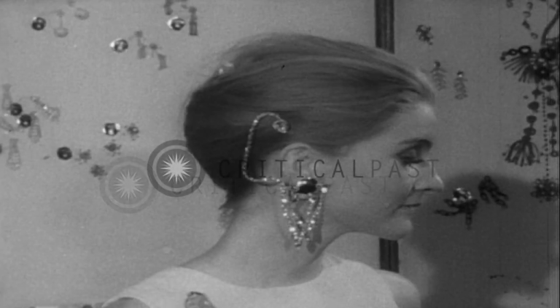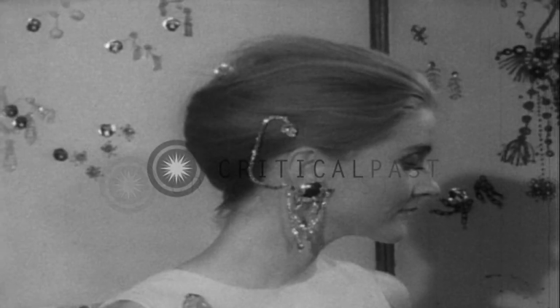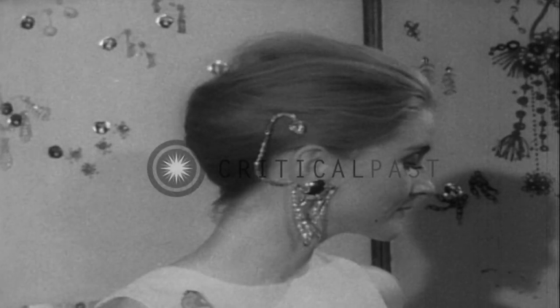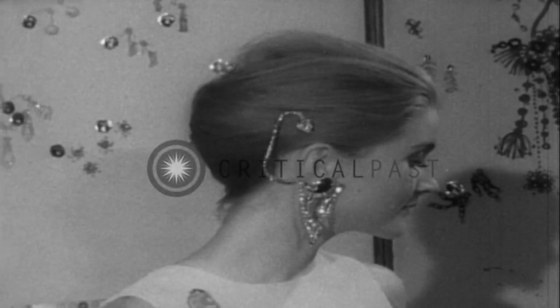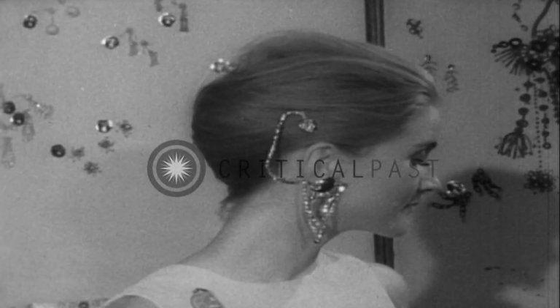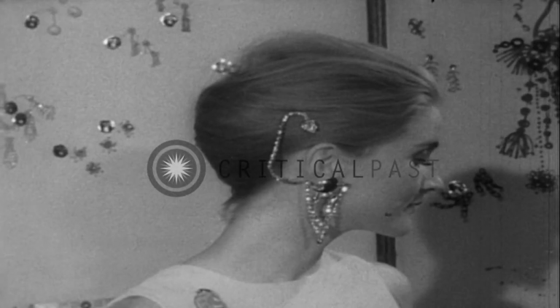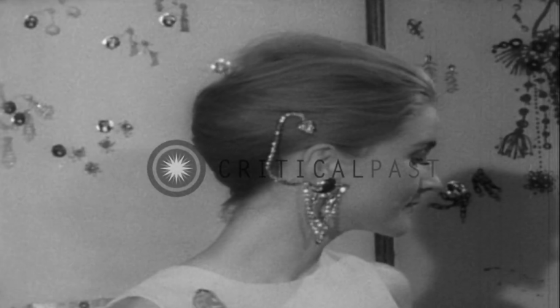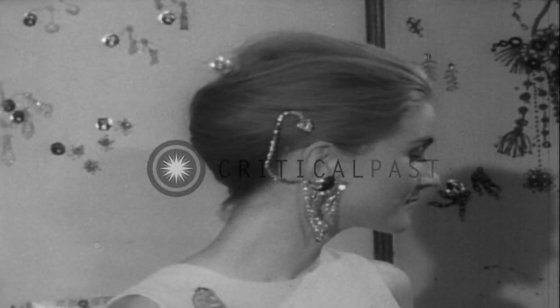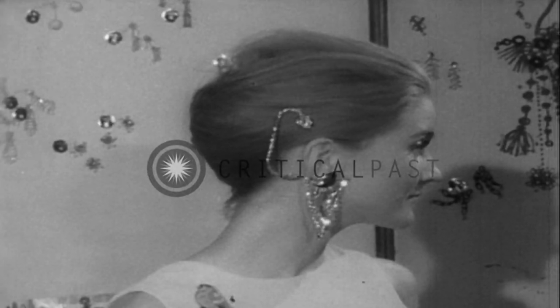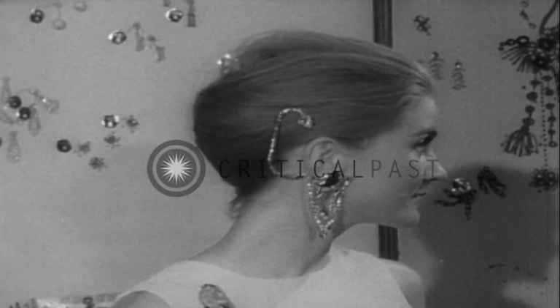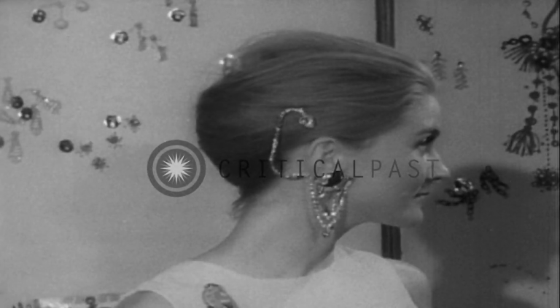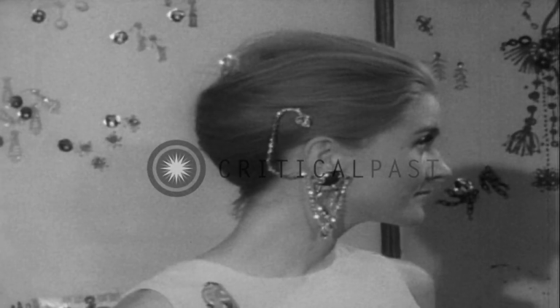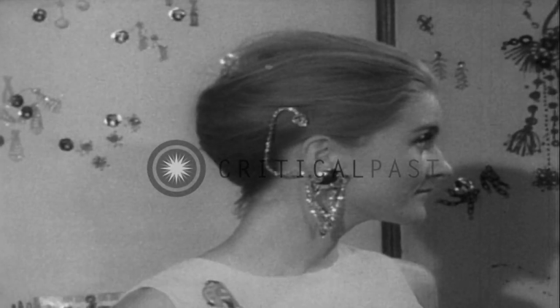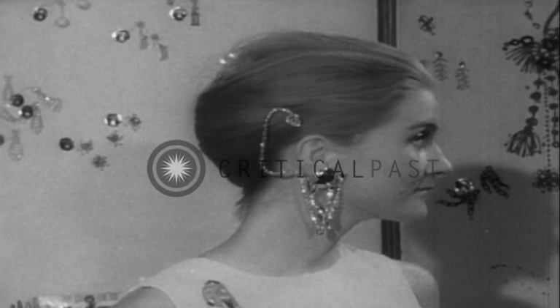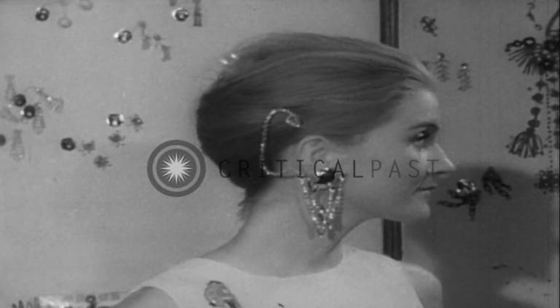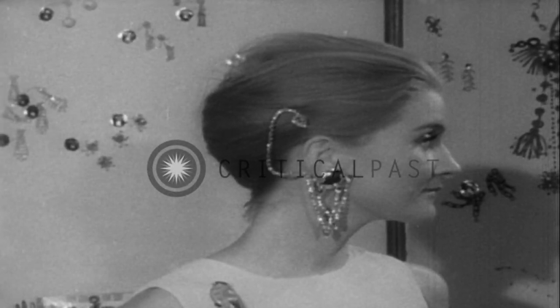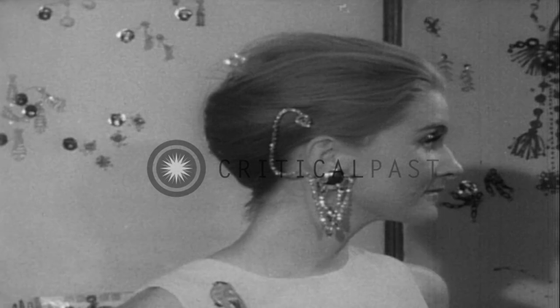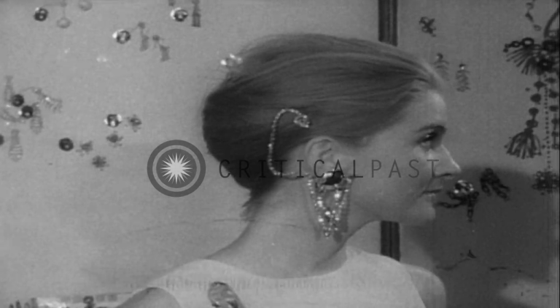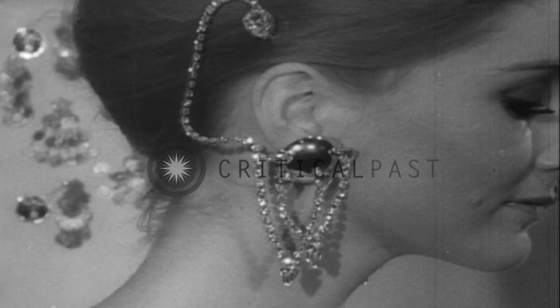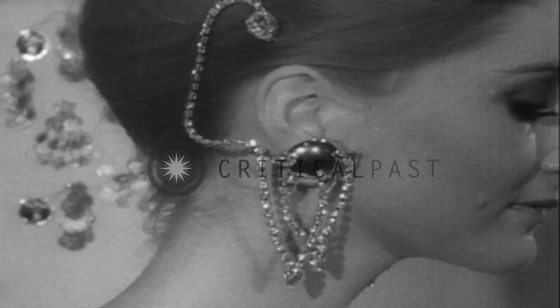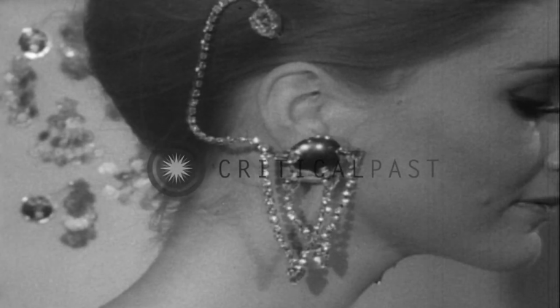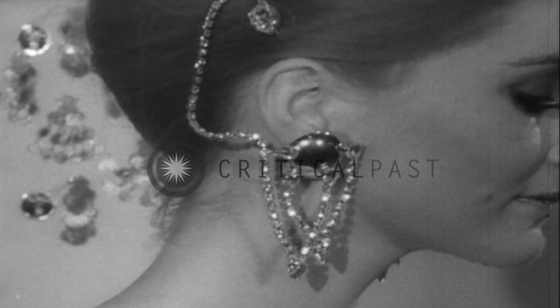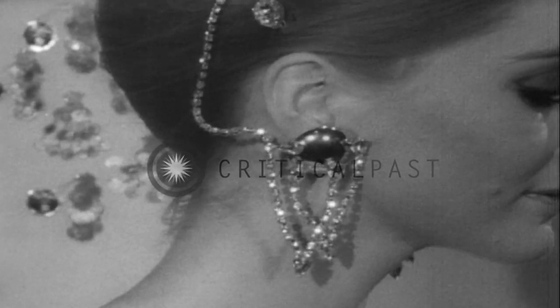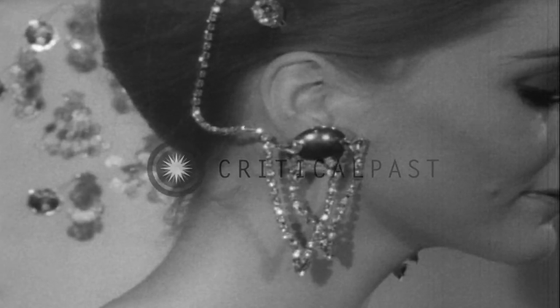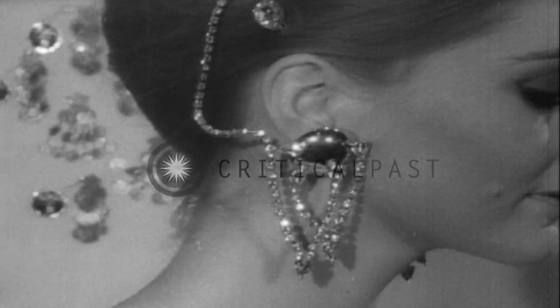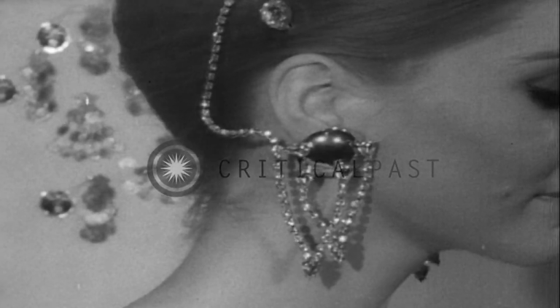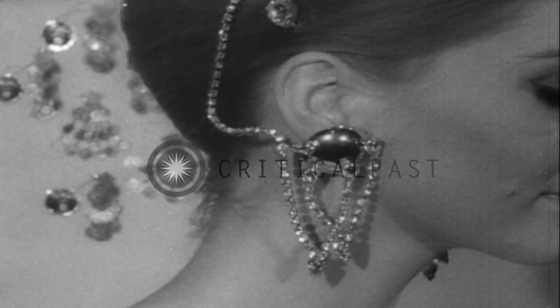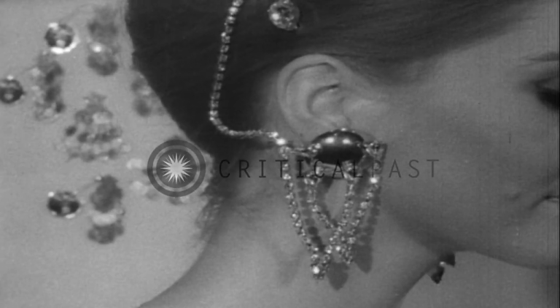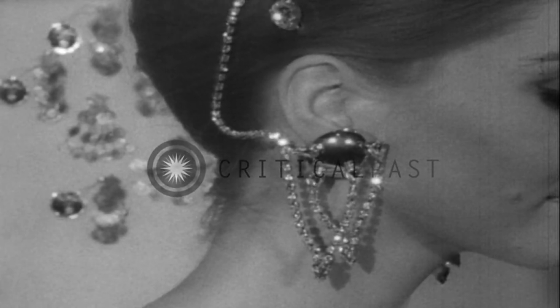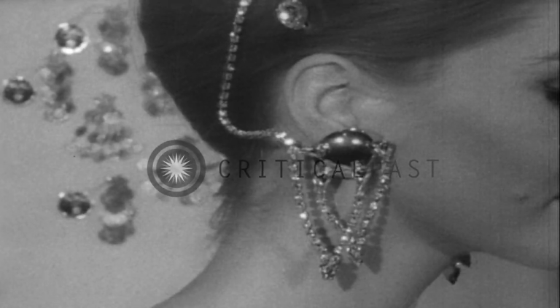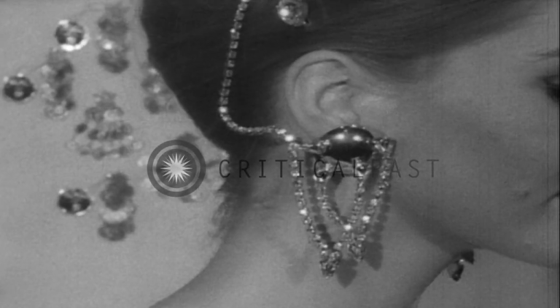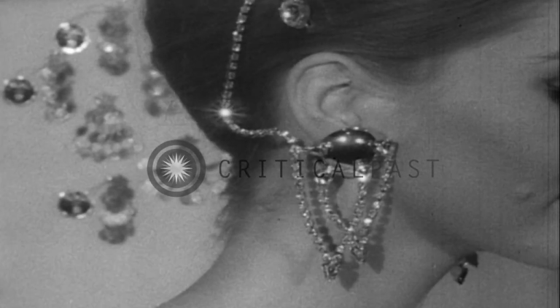Earrings, of course, and the more ornate the better. For the weightier ones, earlobe muscles had better be in shape.